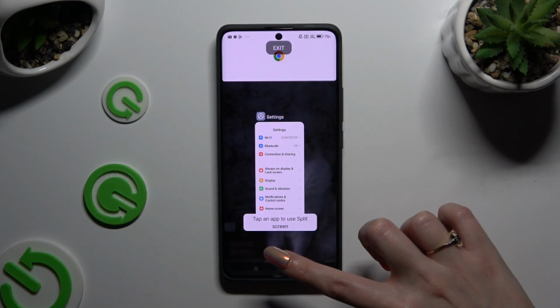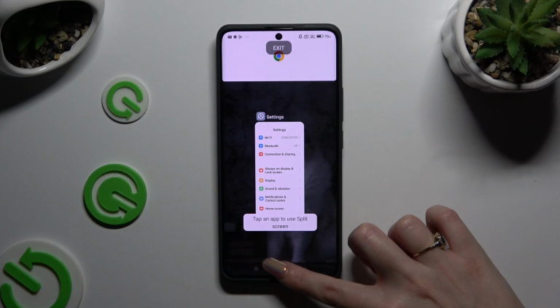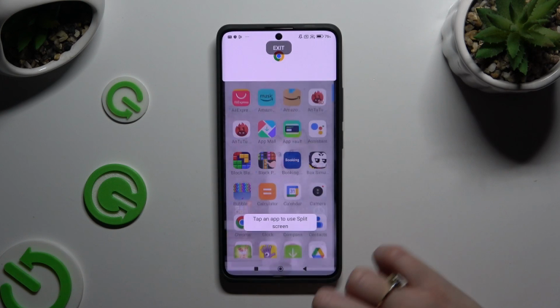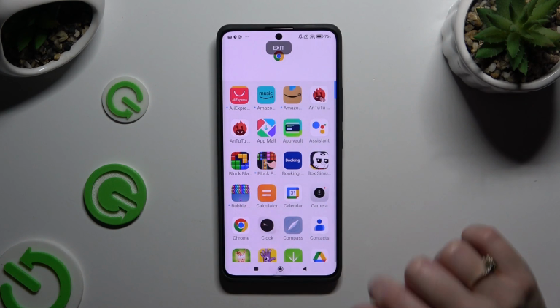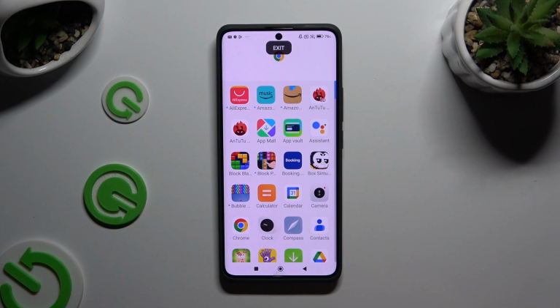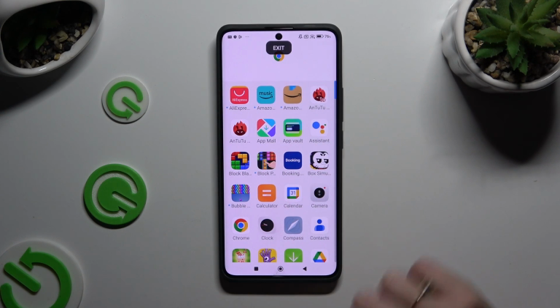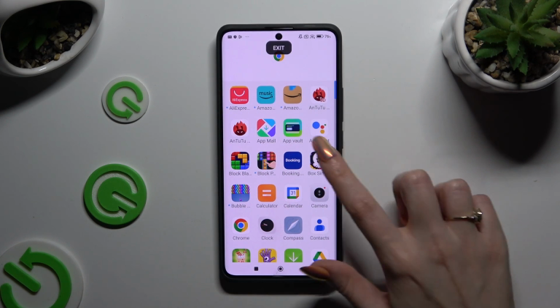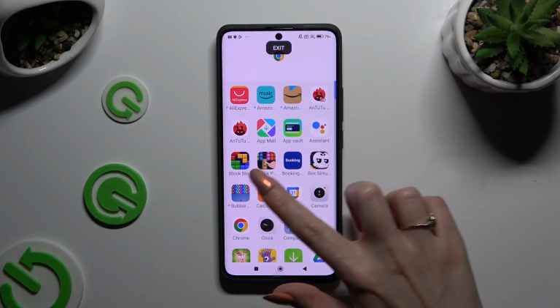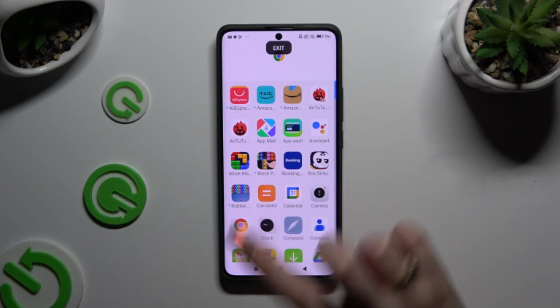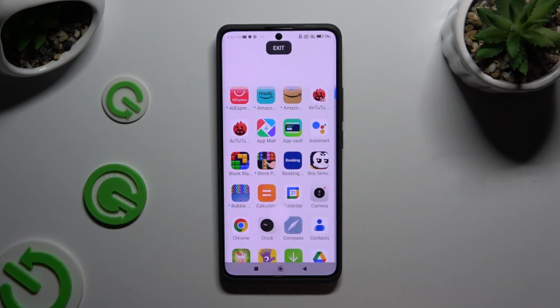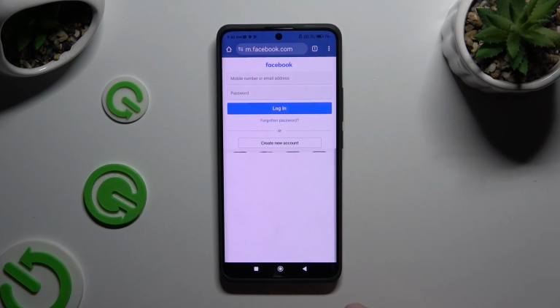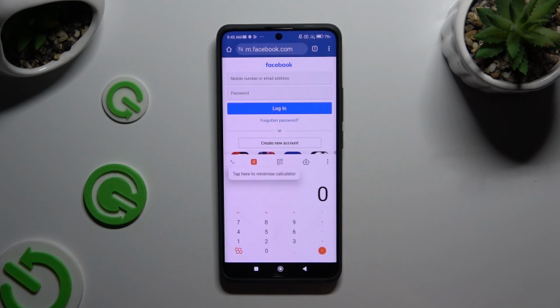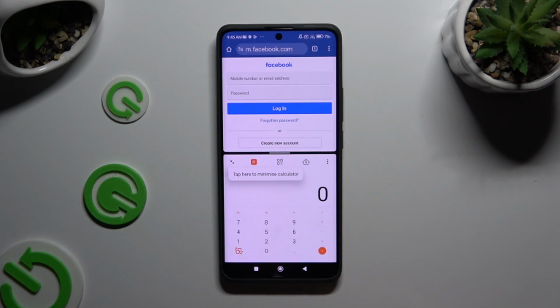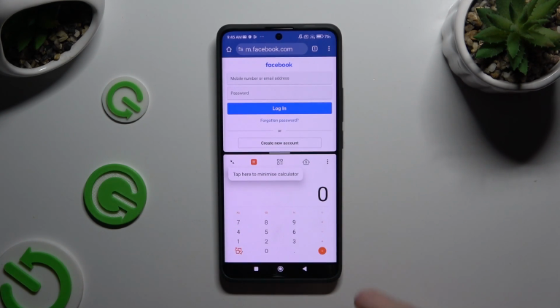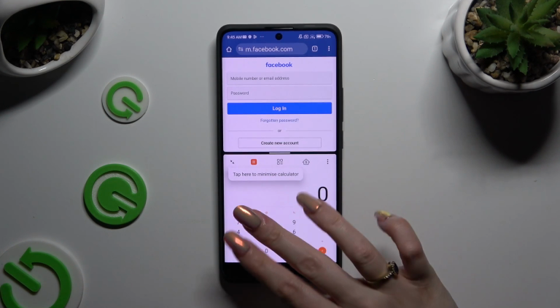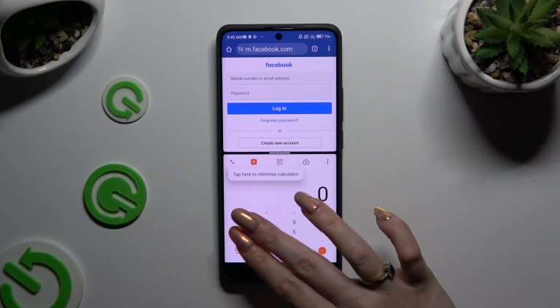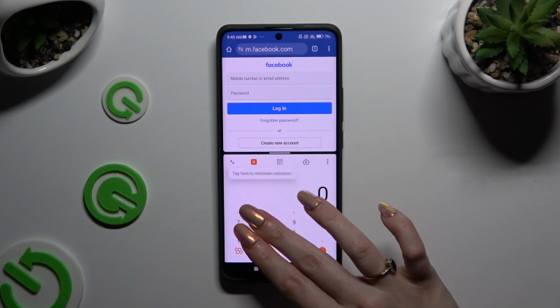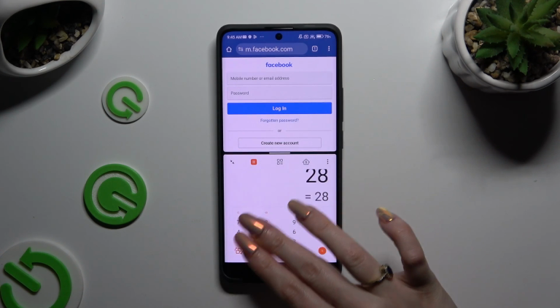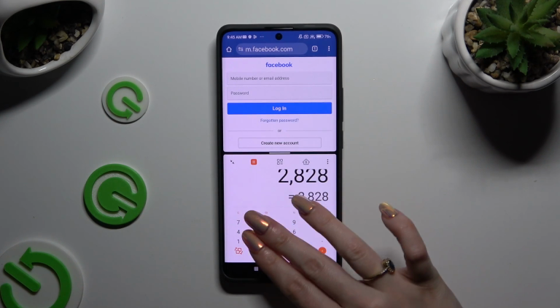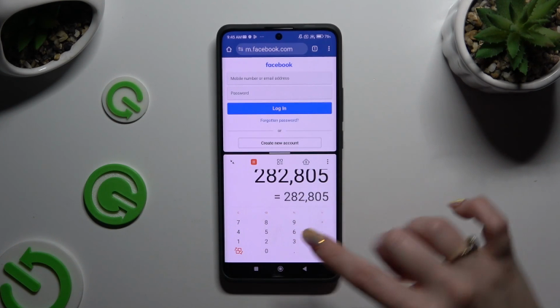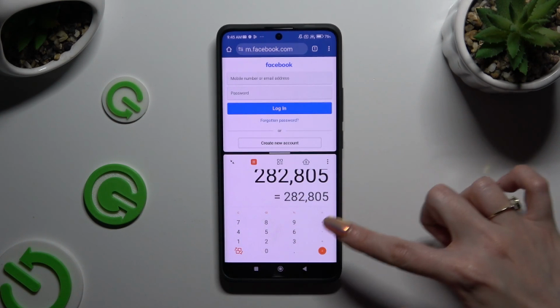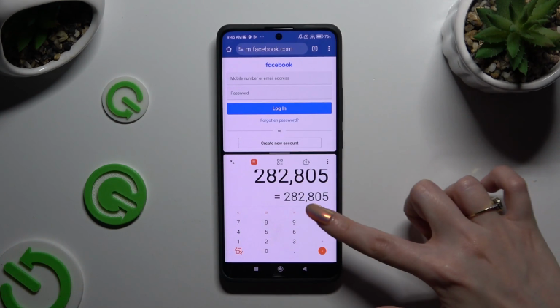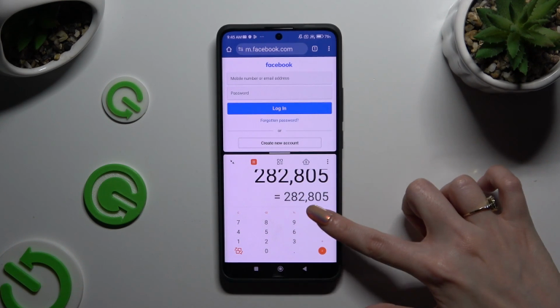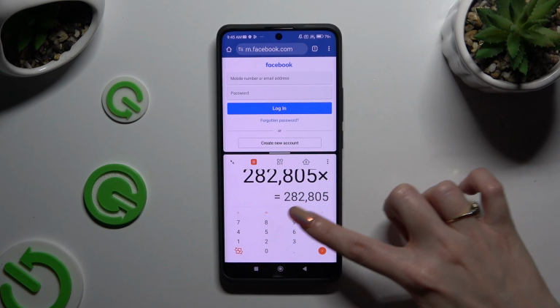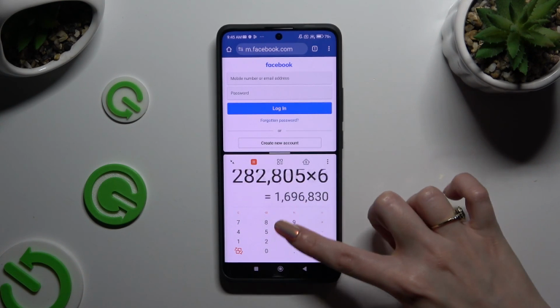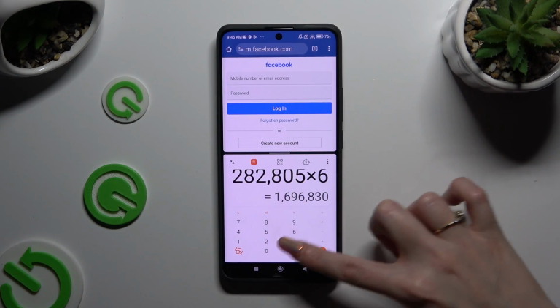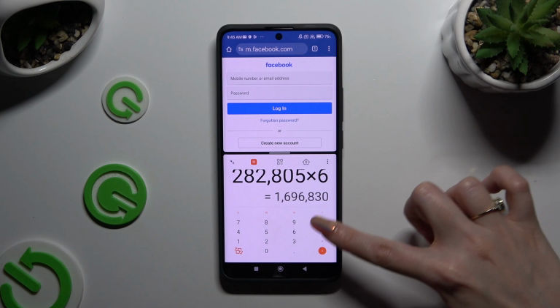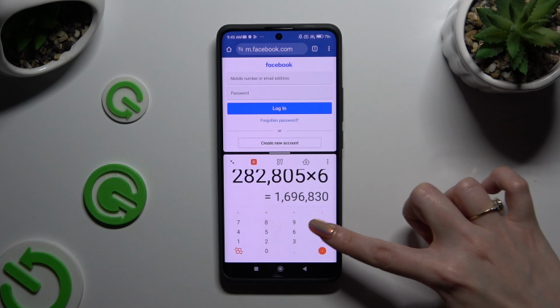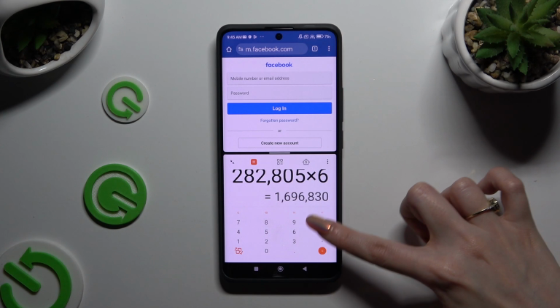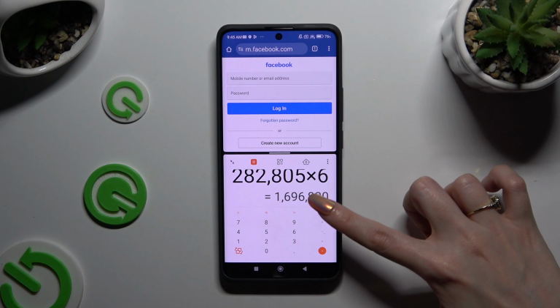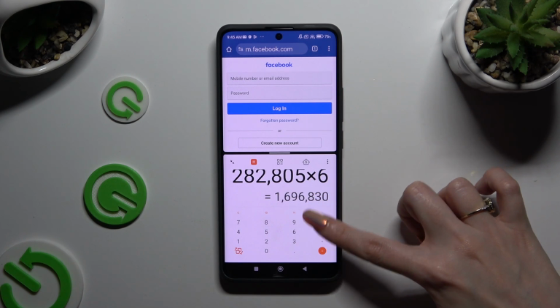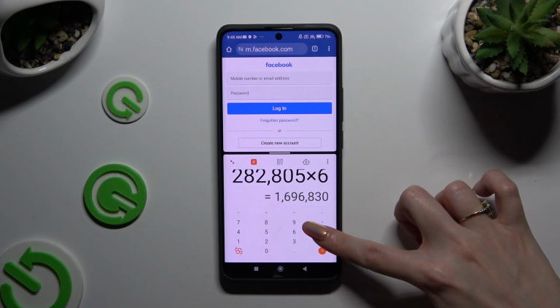Lastly, tap on the second app. As you can see now, I can use both at the same time.